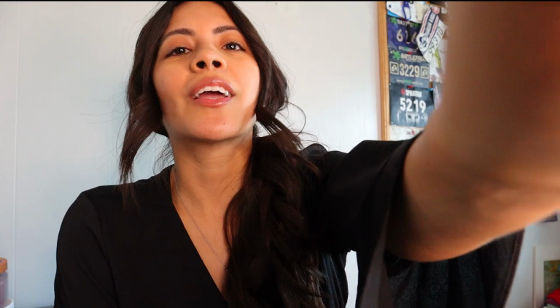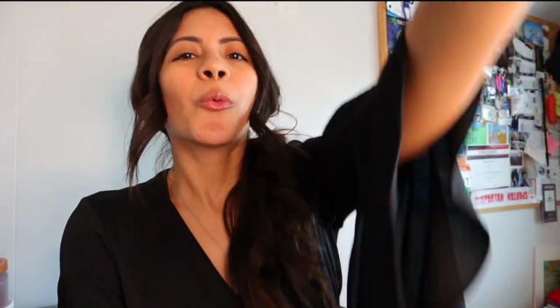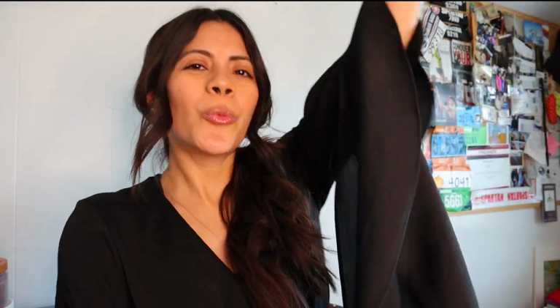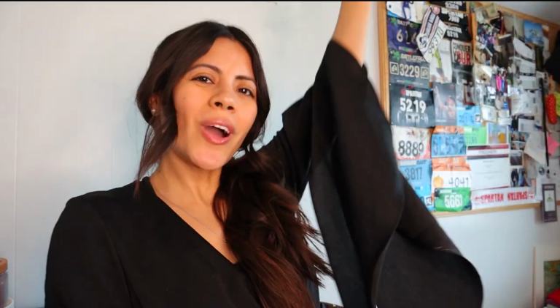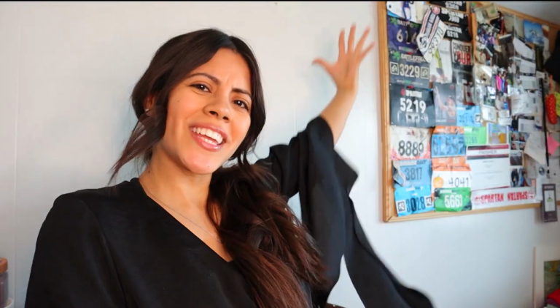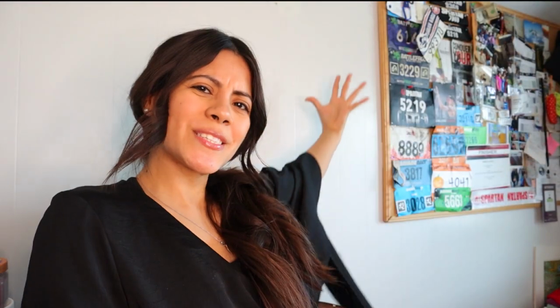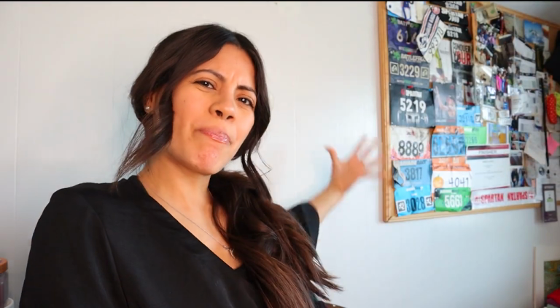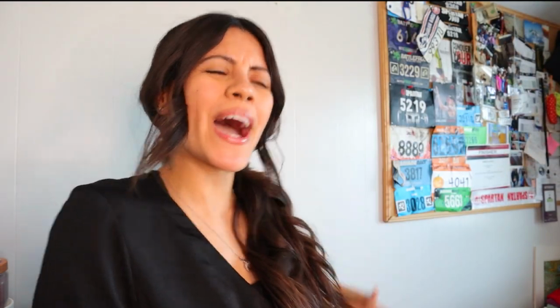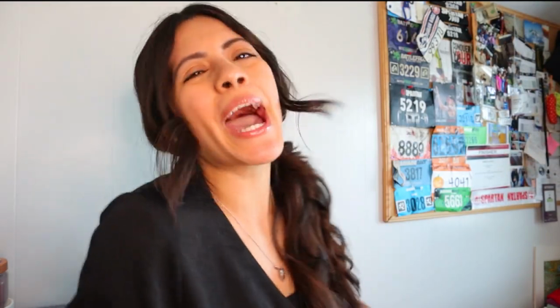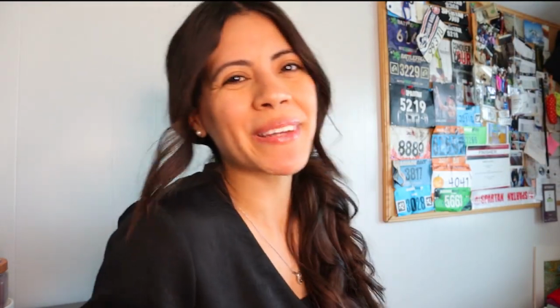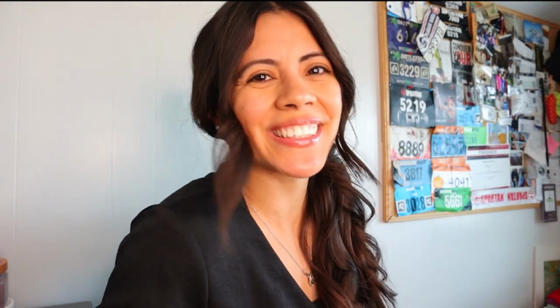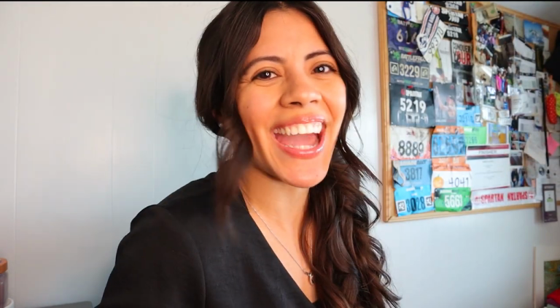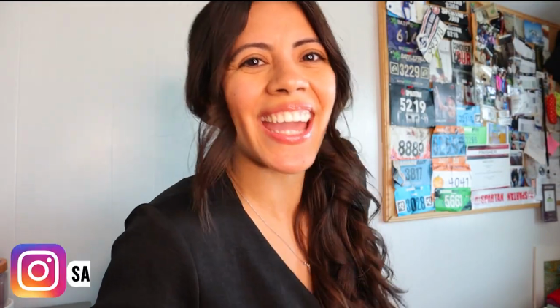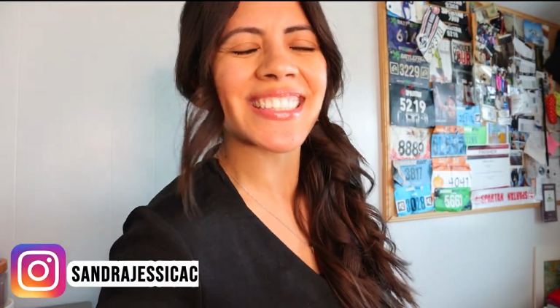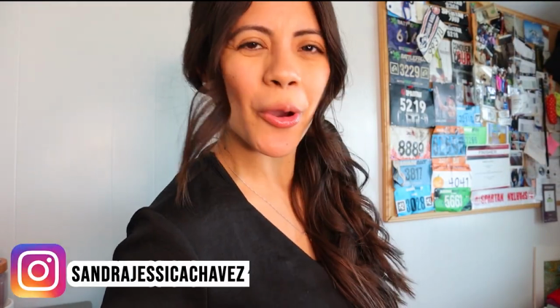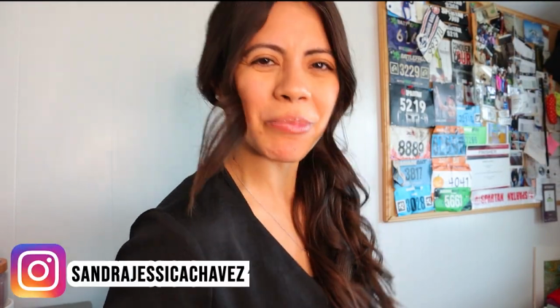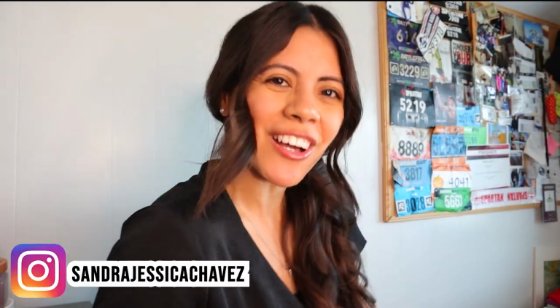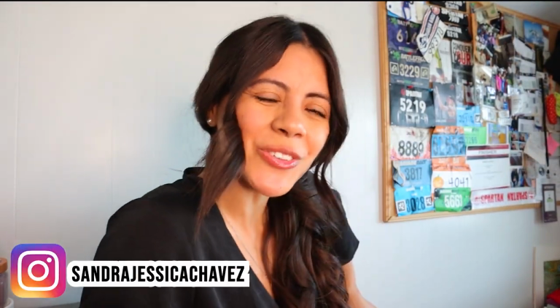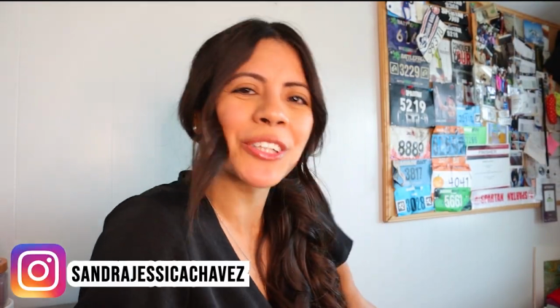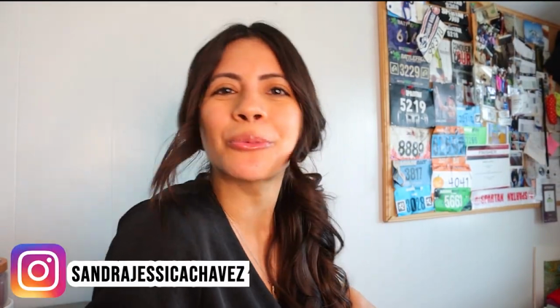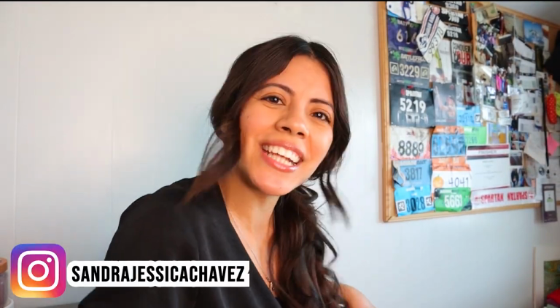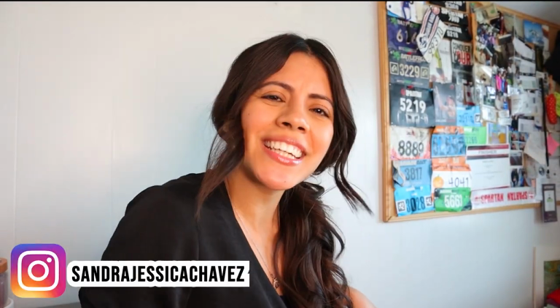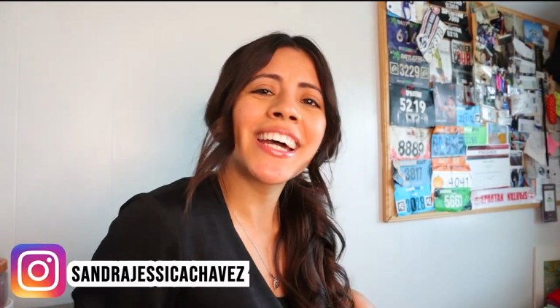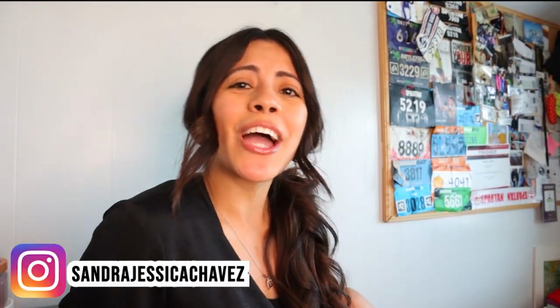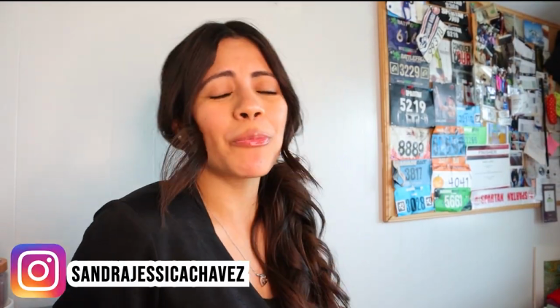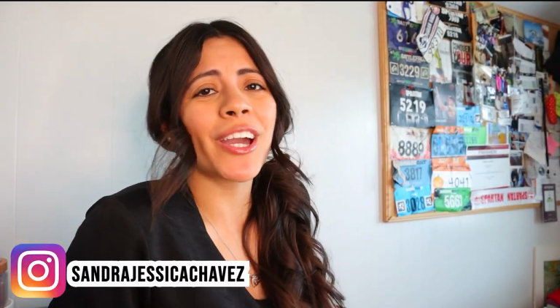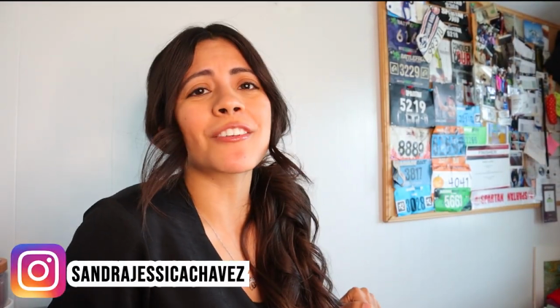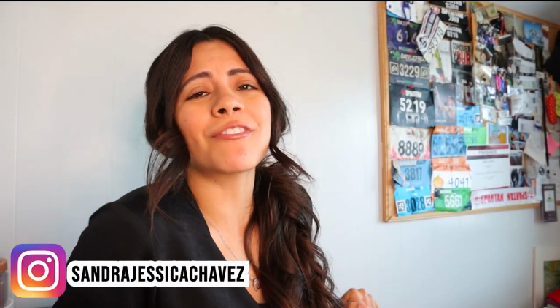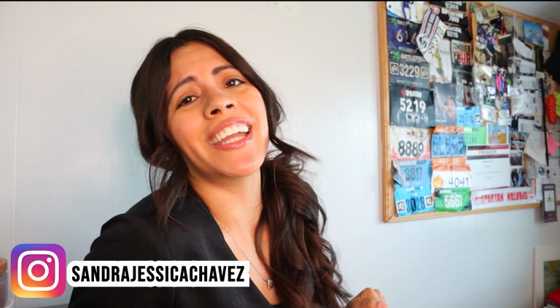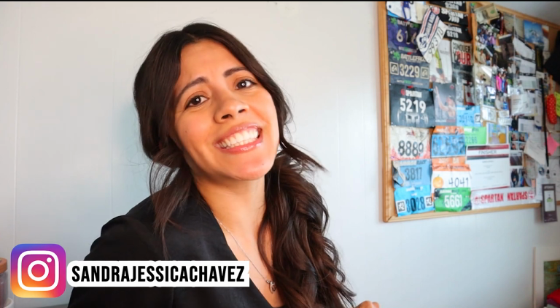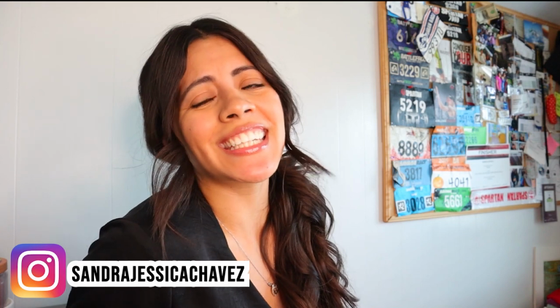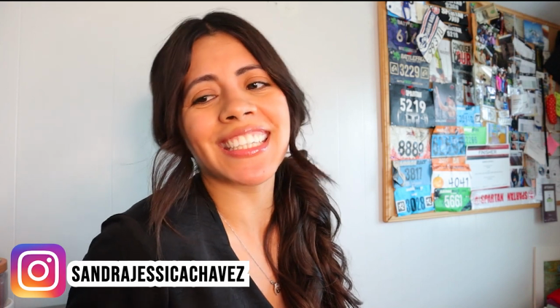What is poppin' you guys? I hope y'all doing great. I hope you guys are fine and dandy.